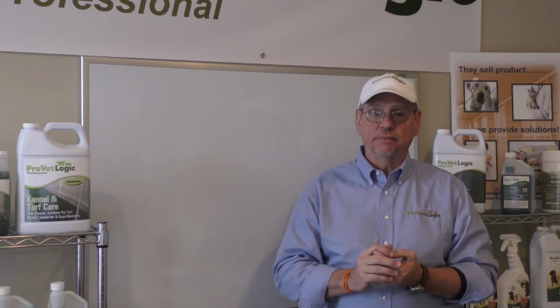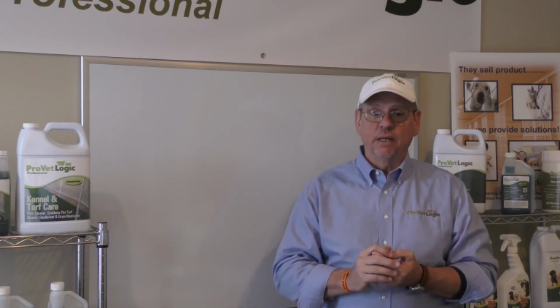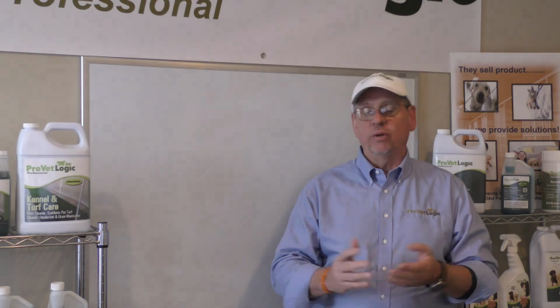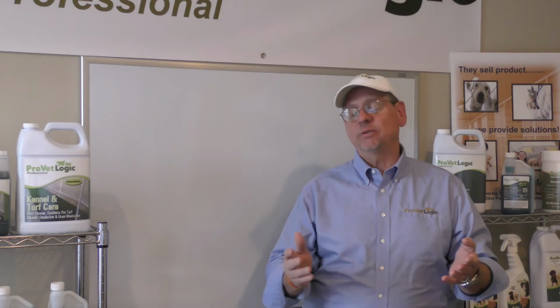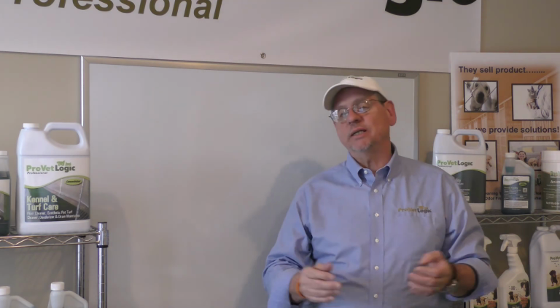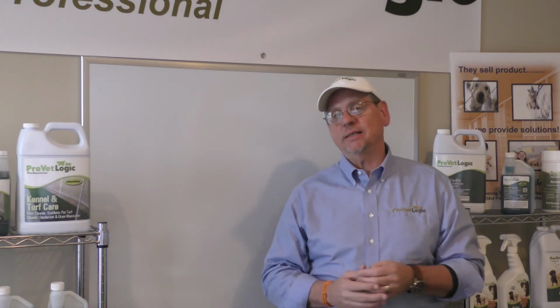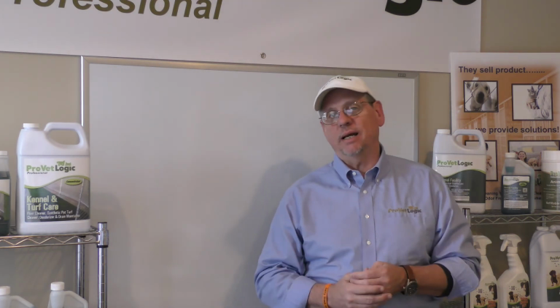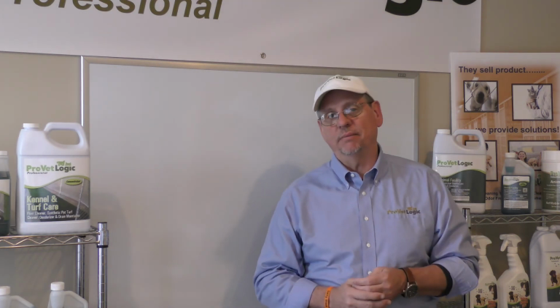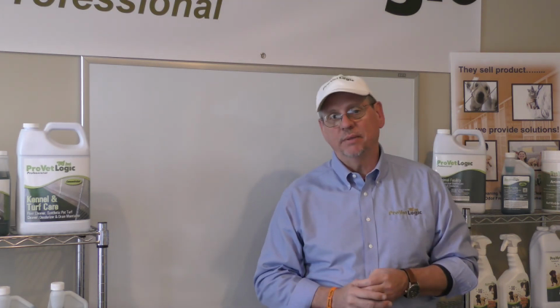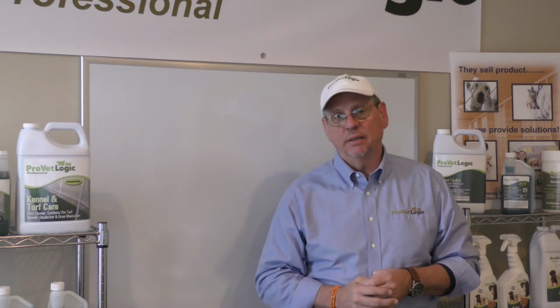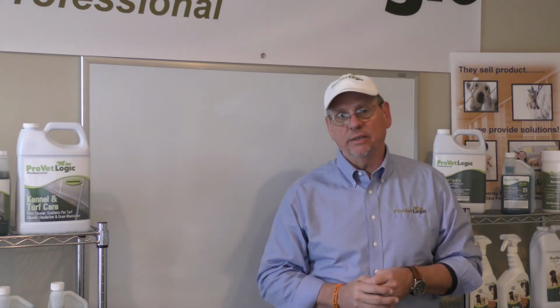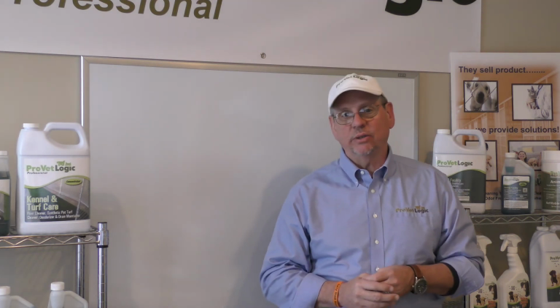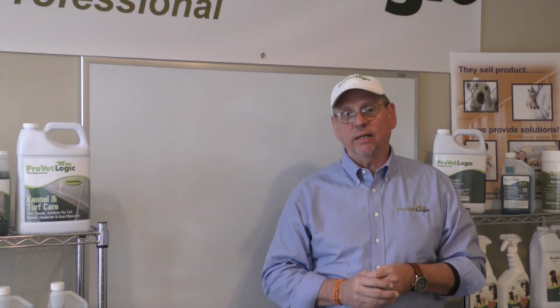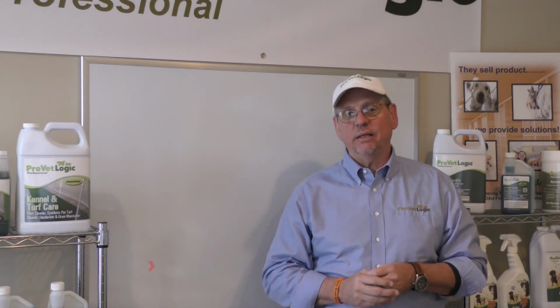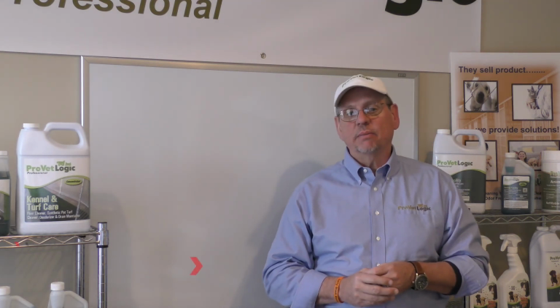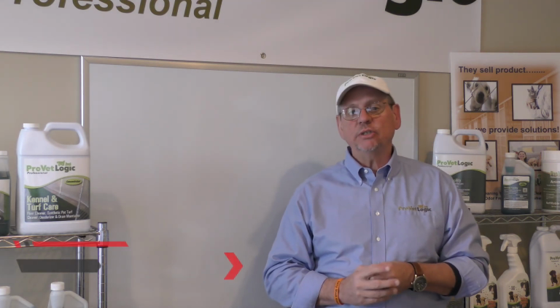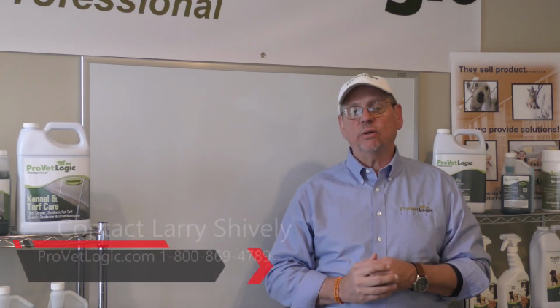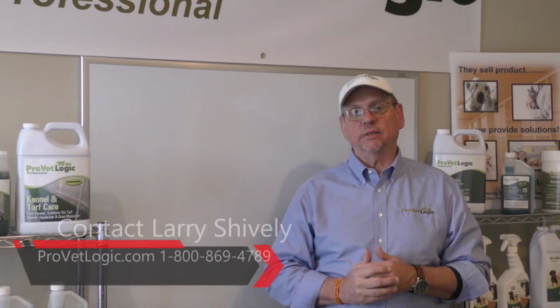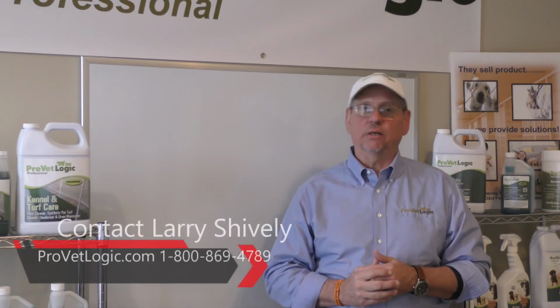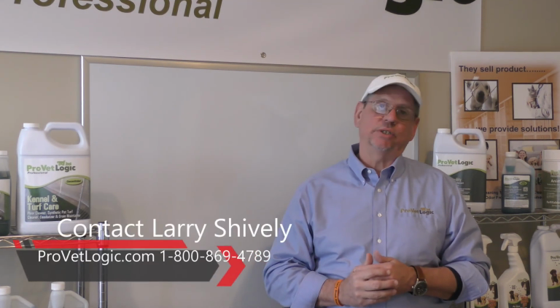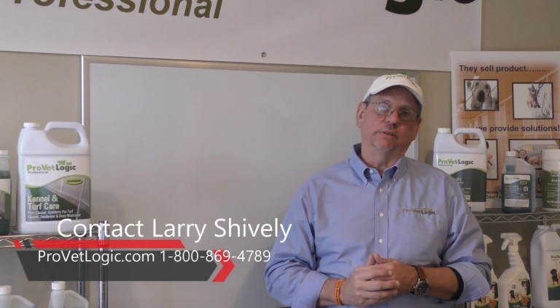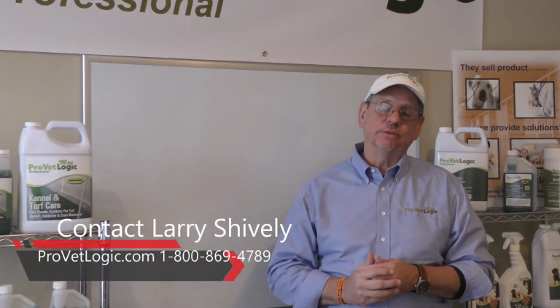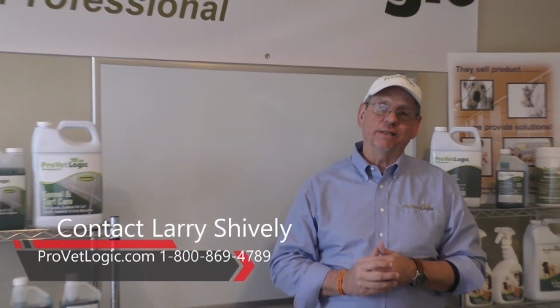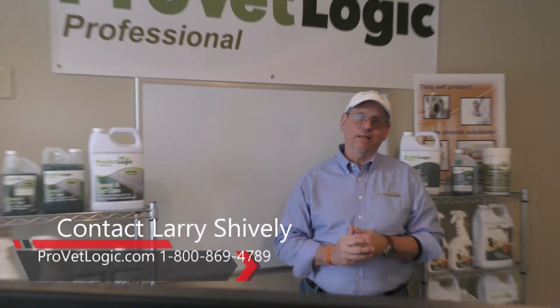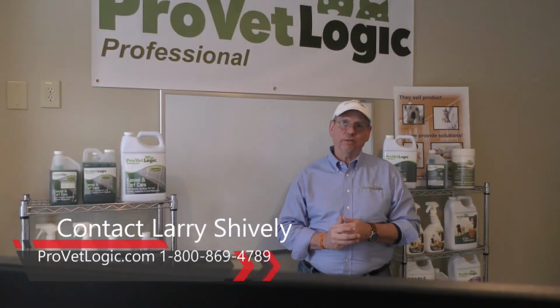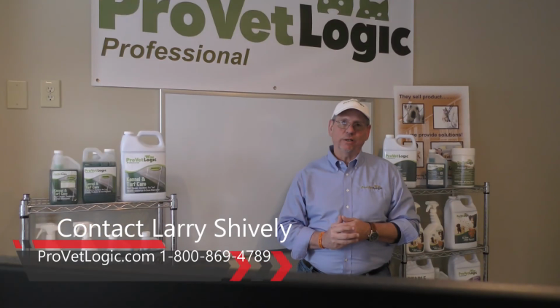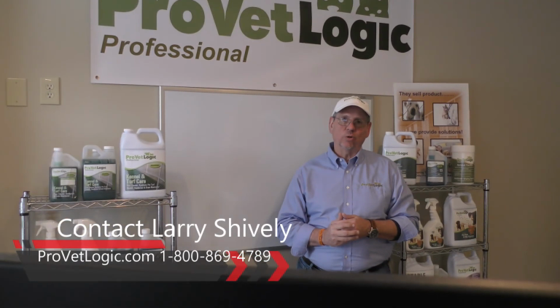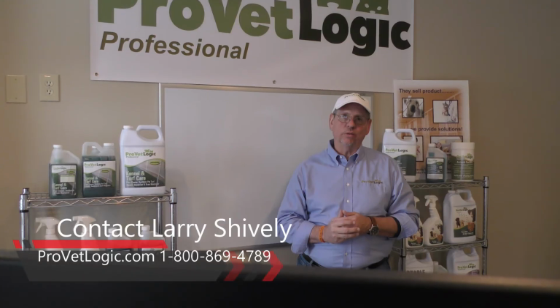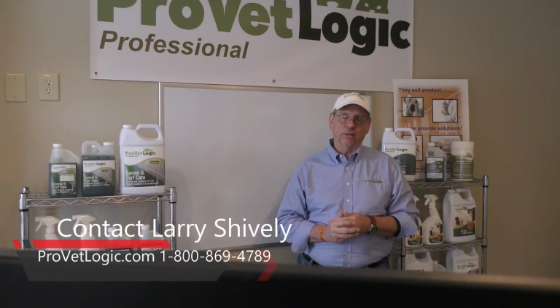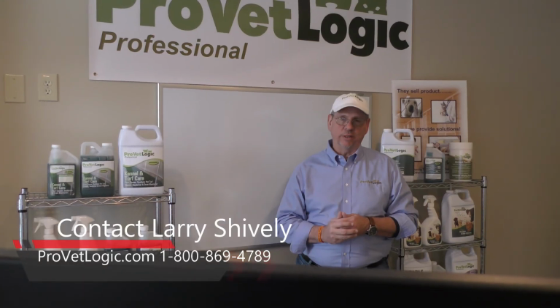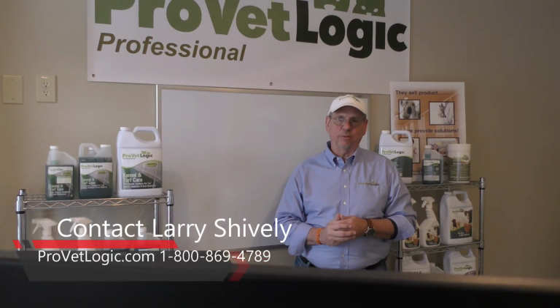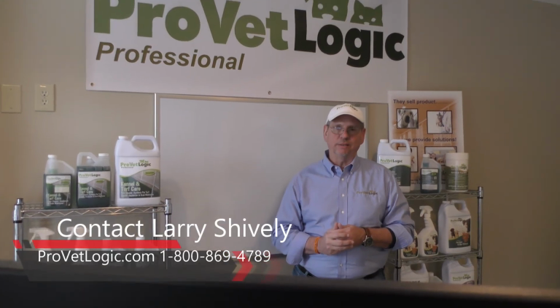We hope to see you next time. Until then, please join us in our mission to make the animal care world a better place.